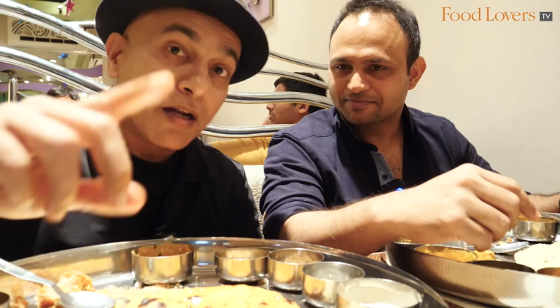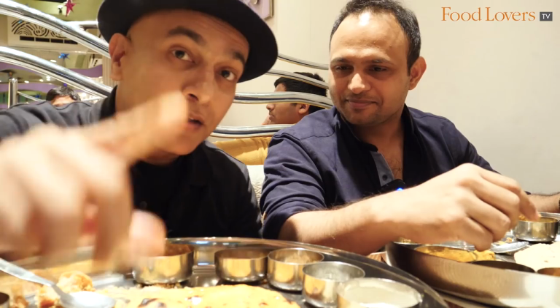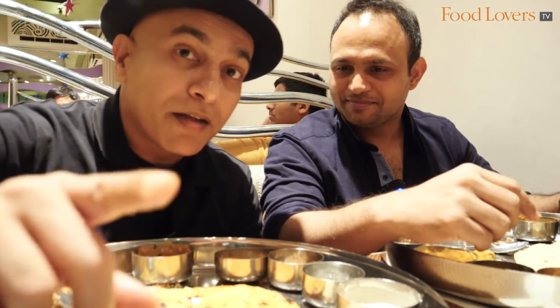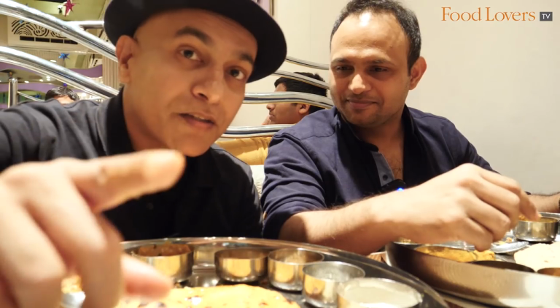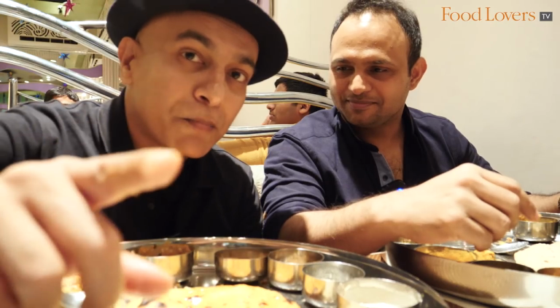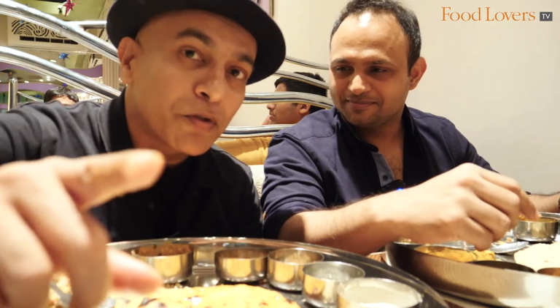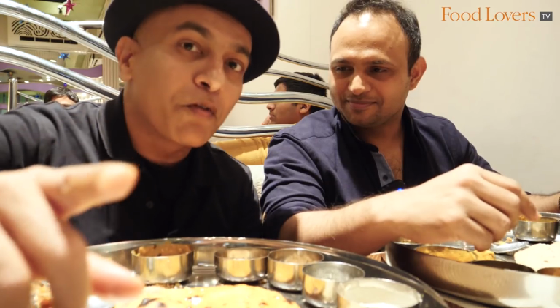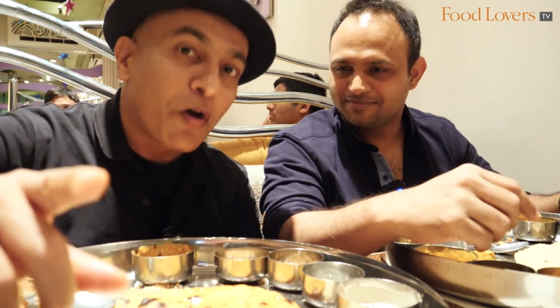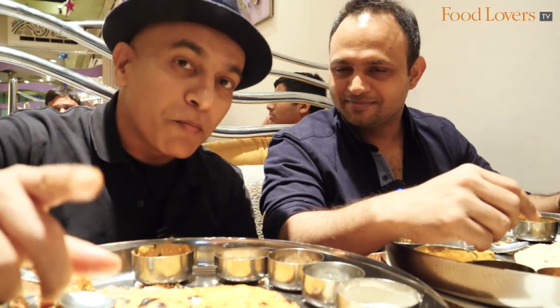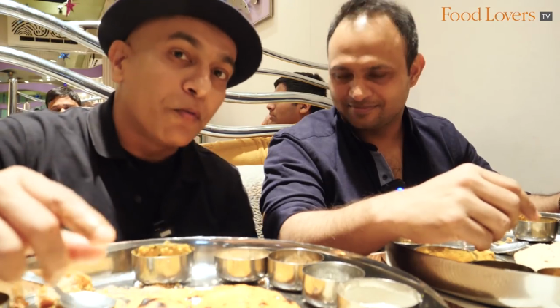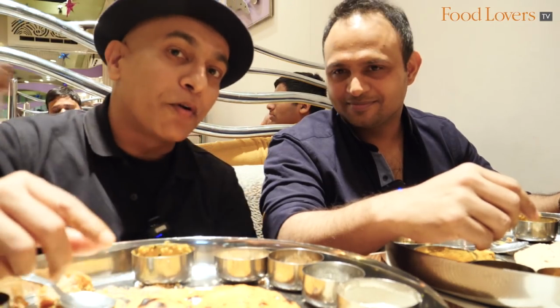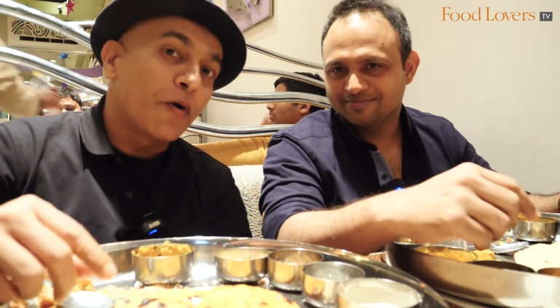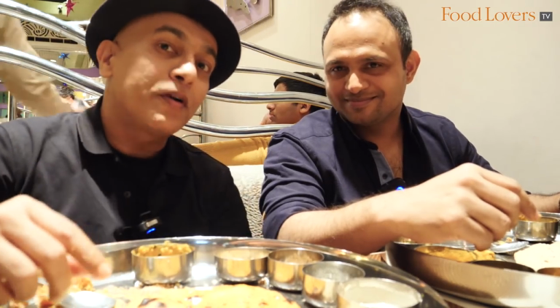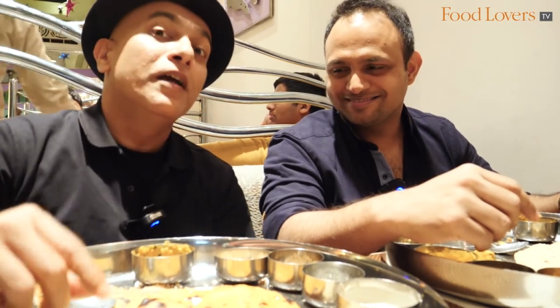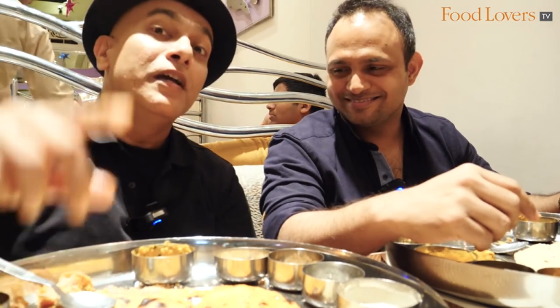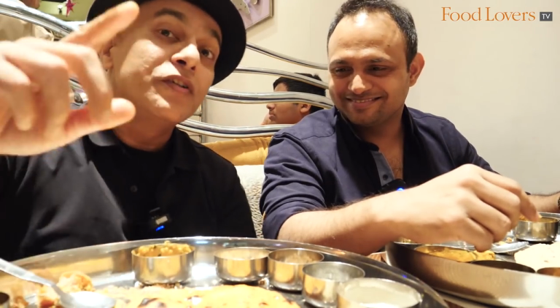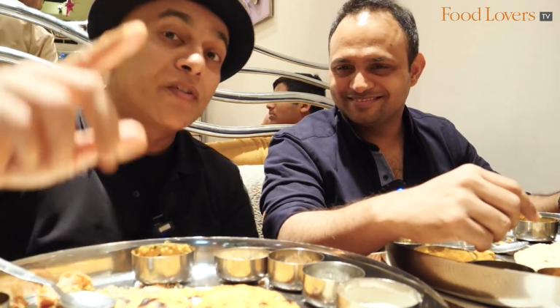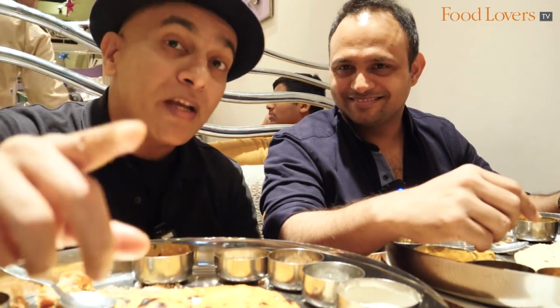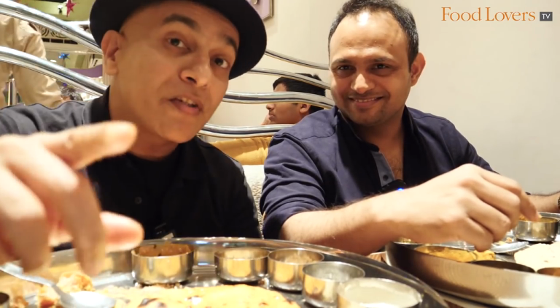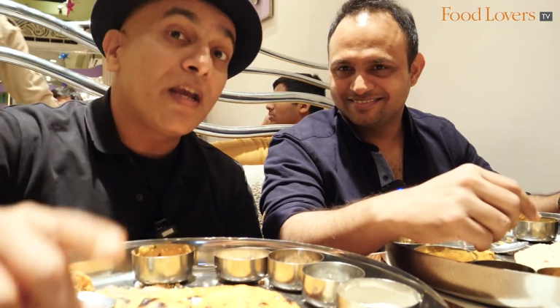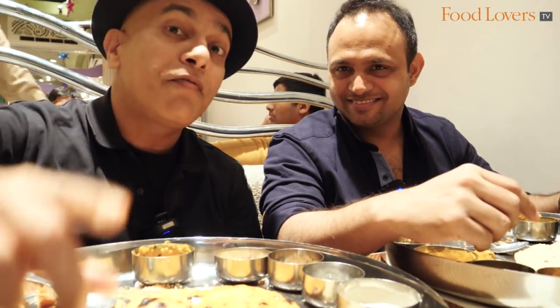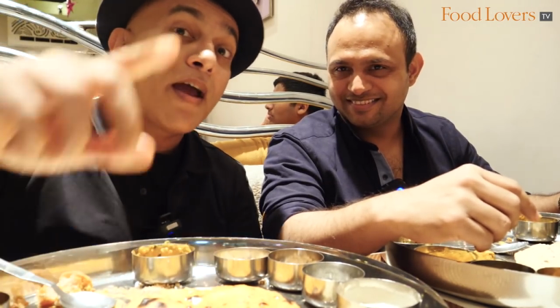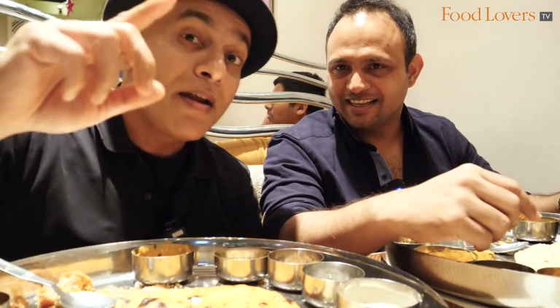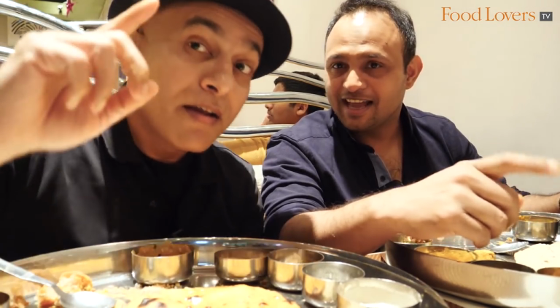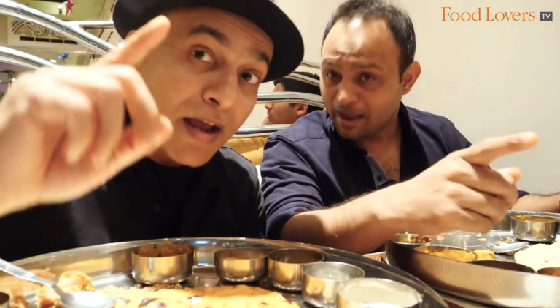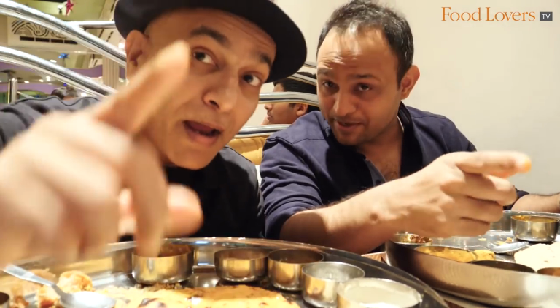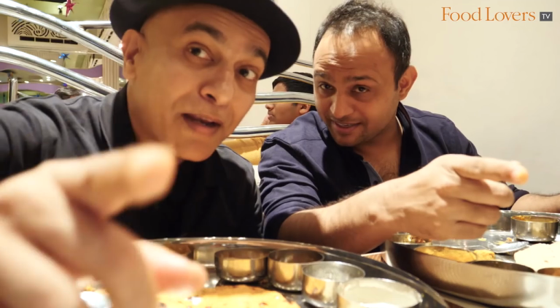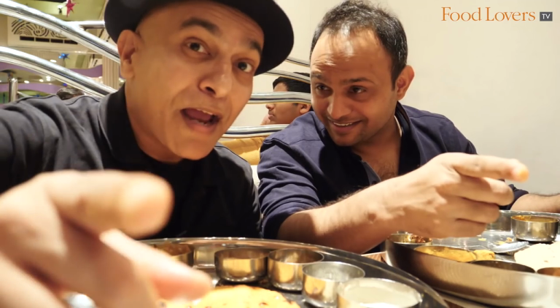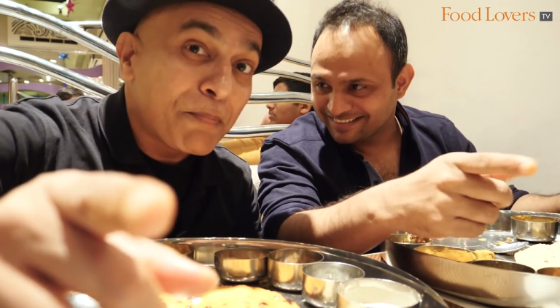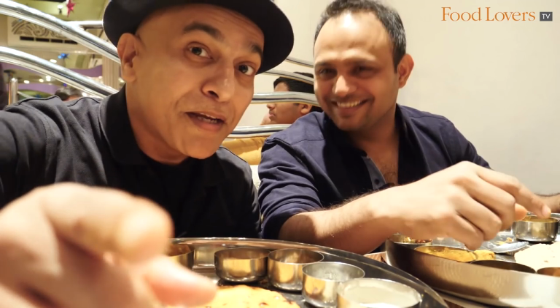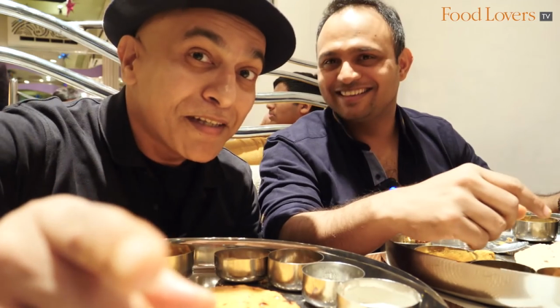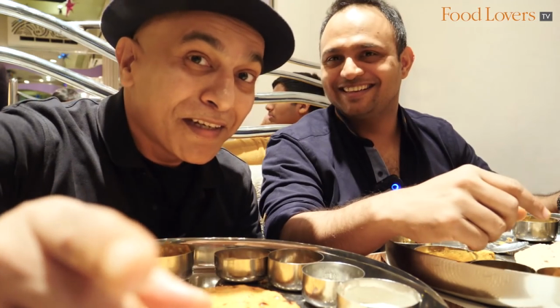Until the next episode of Gourmet On The Road, stay safe and happy eating!